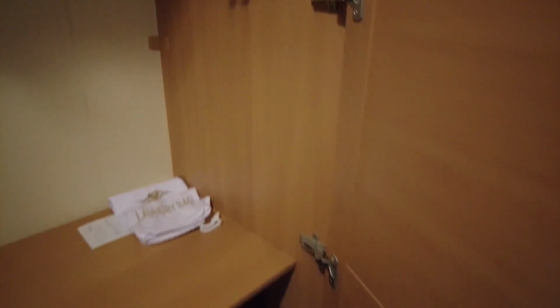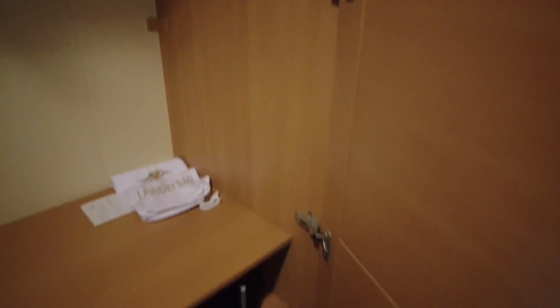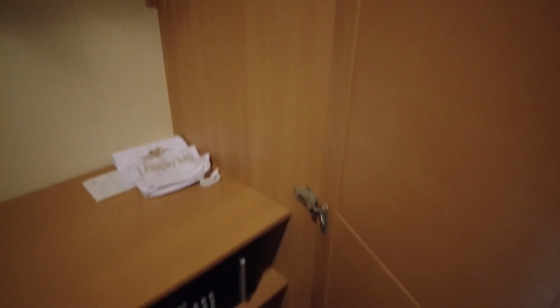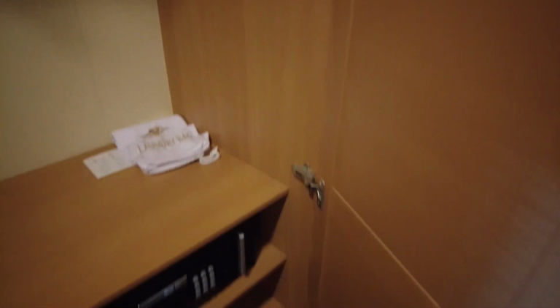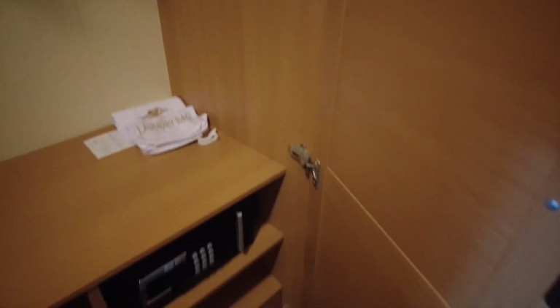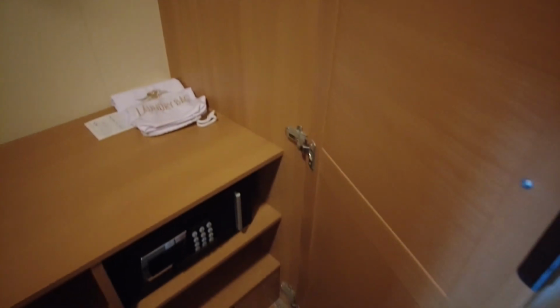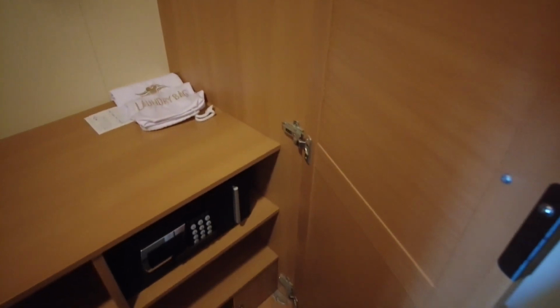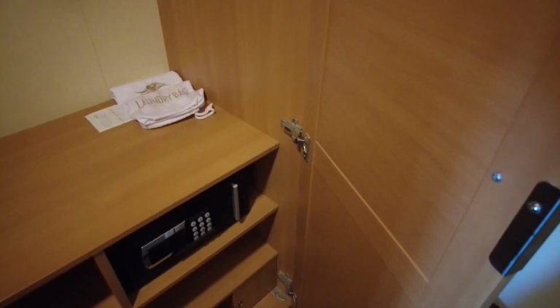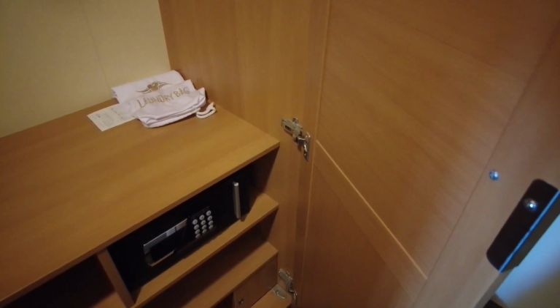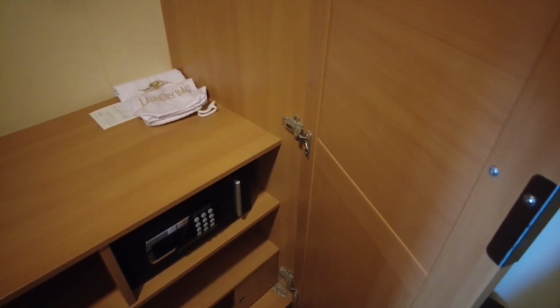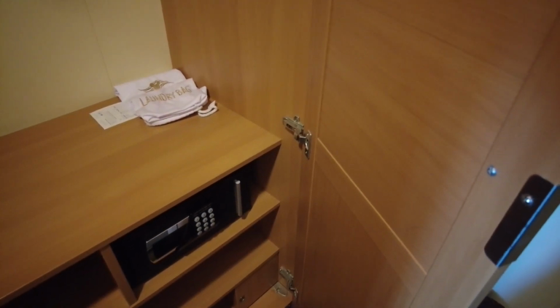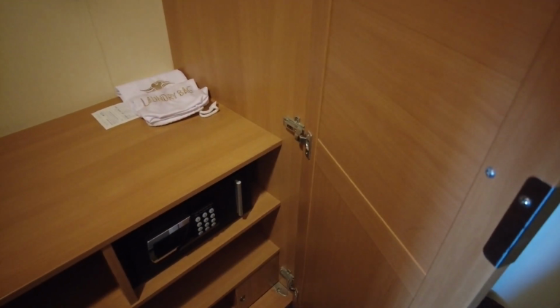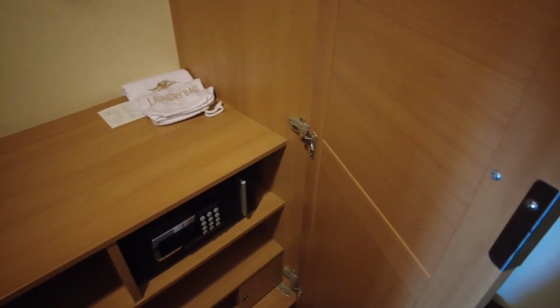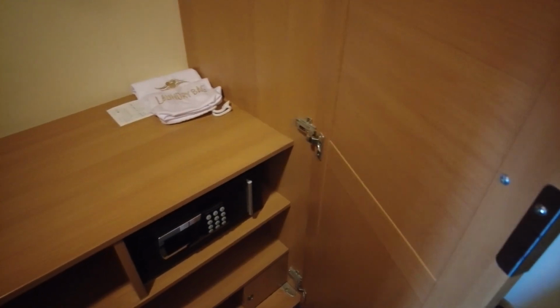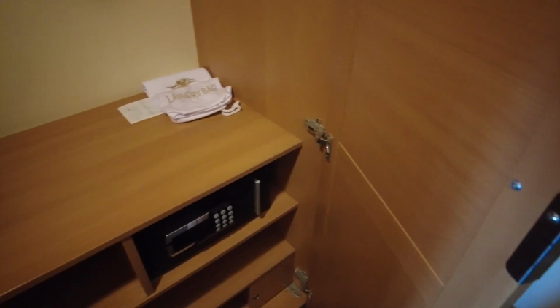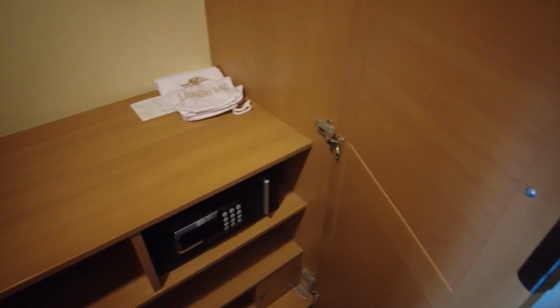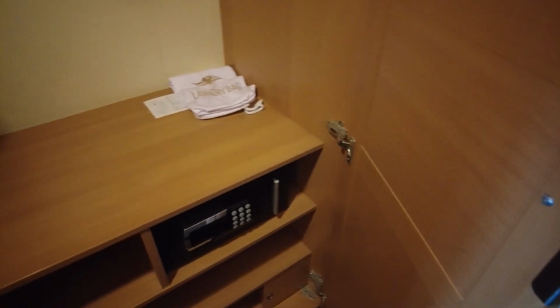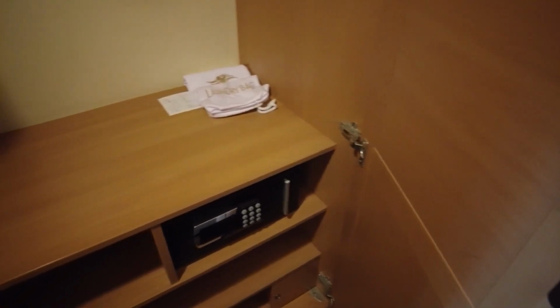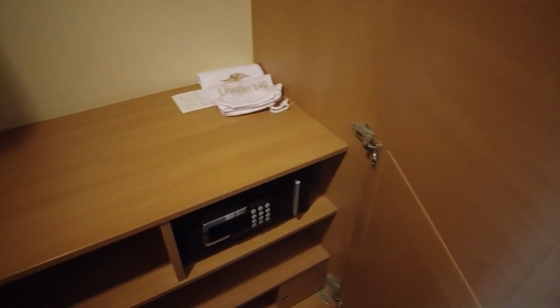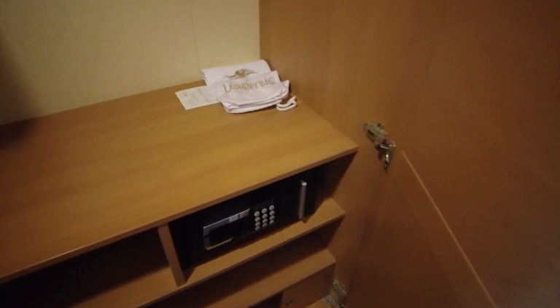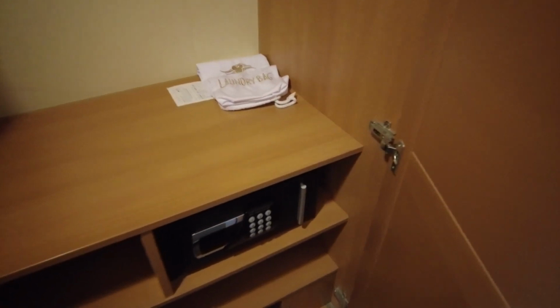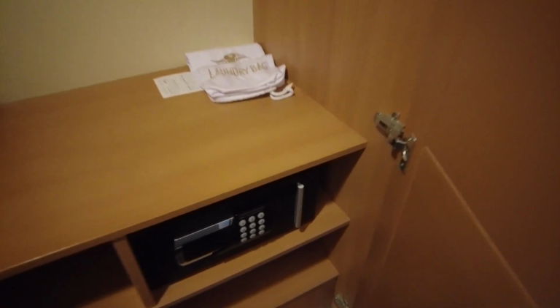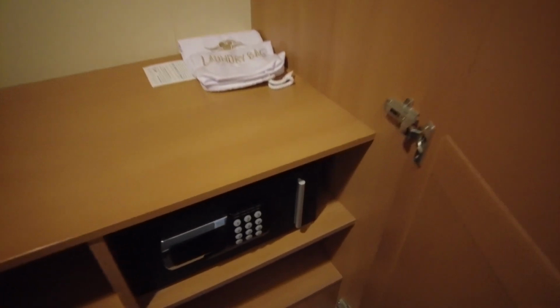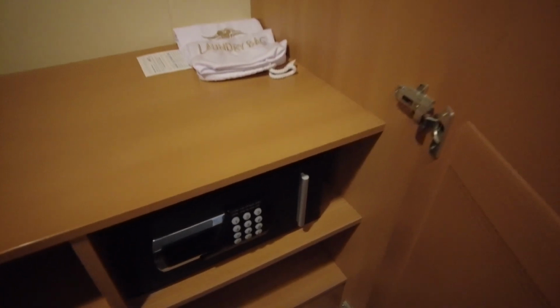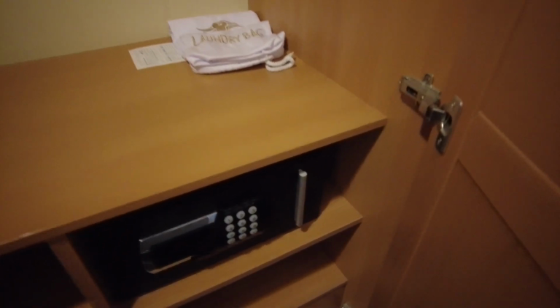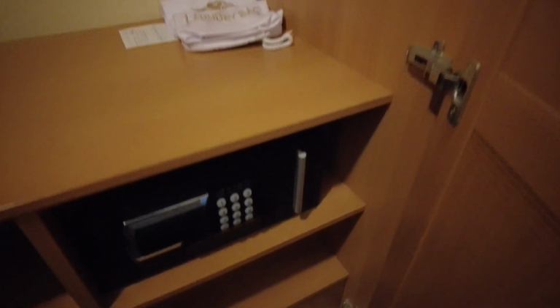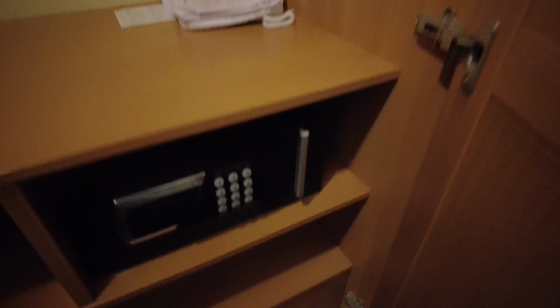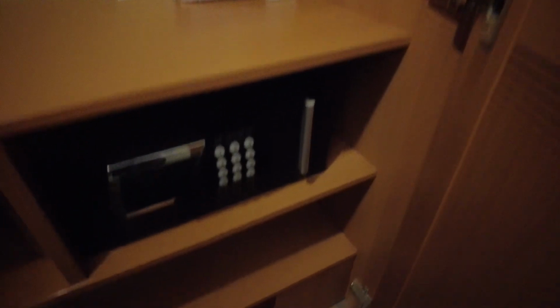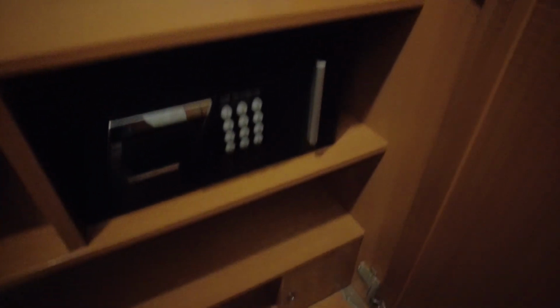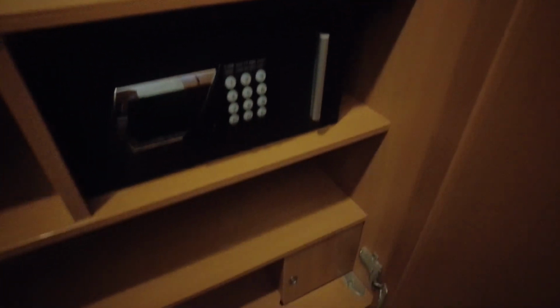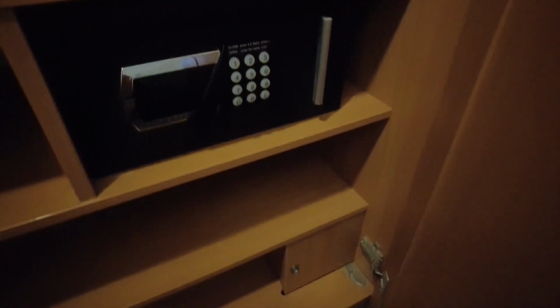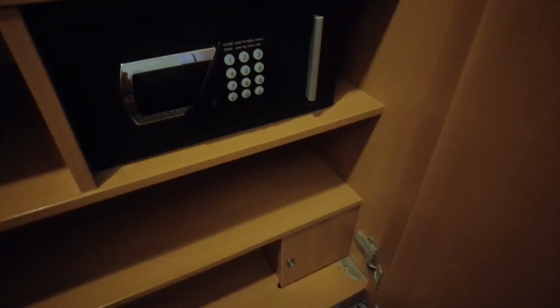At the bottom is the safe, as well as some shelving for clothes, shoes, whatever you might need it for.